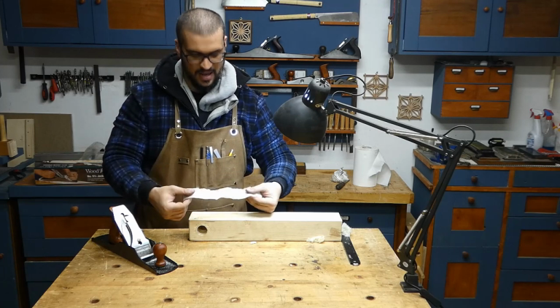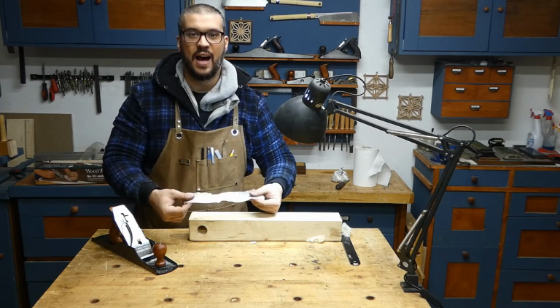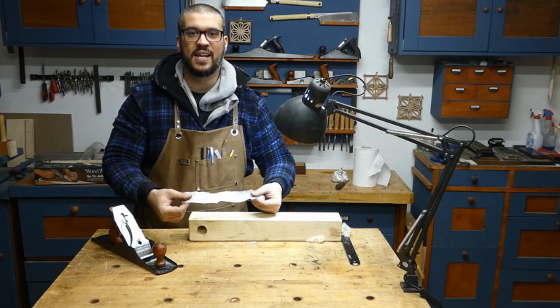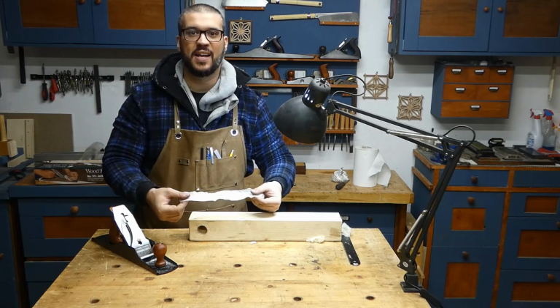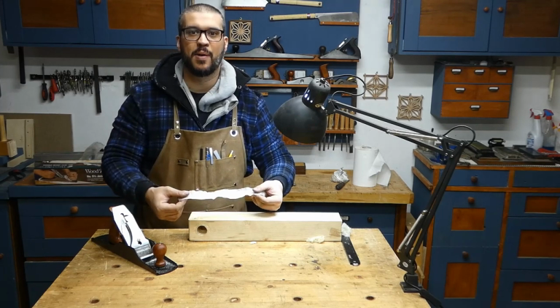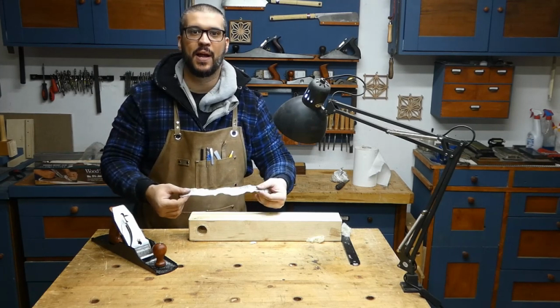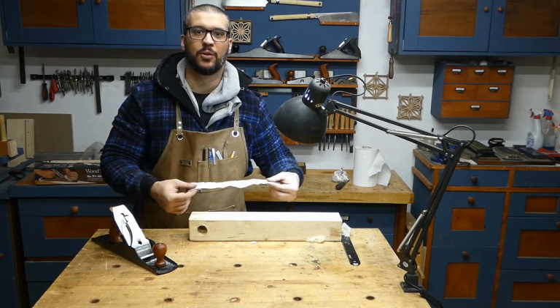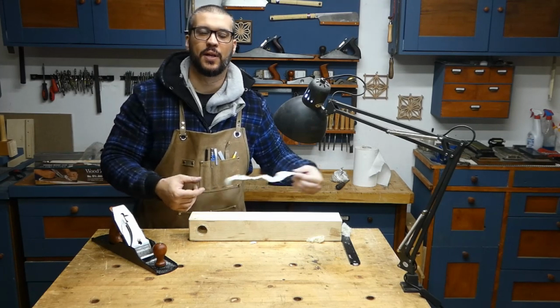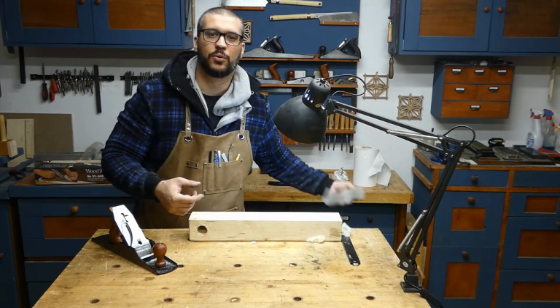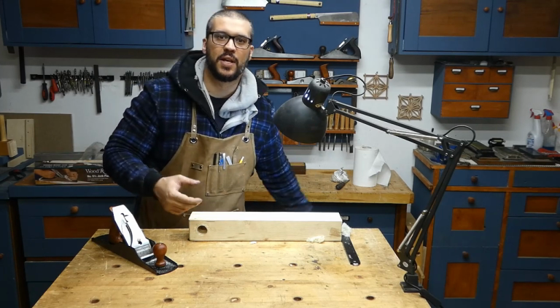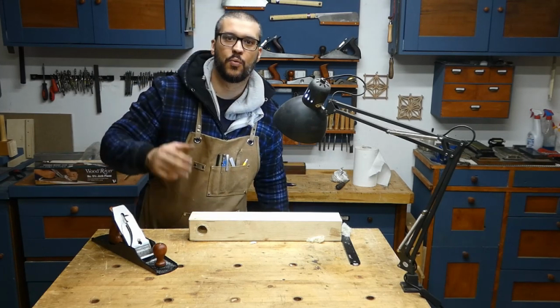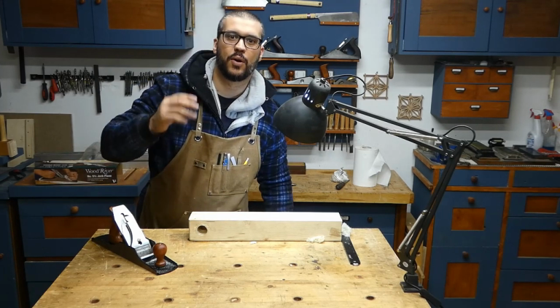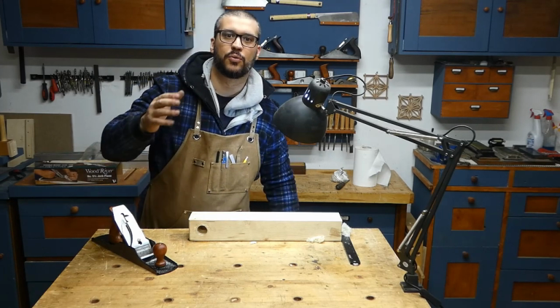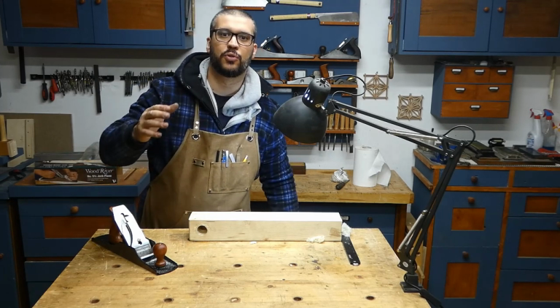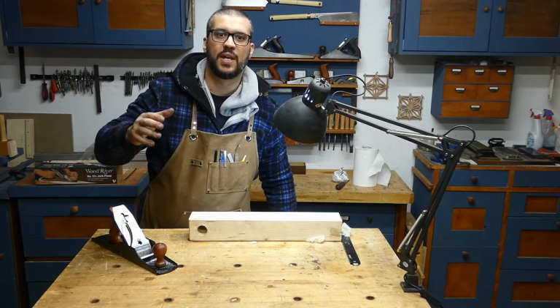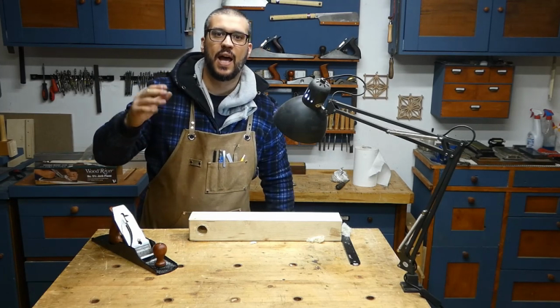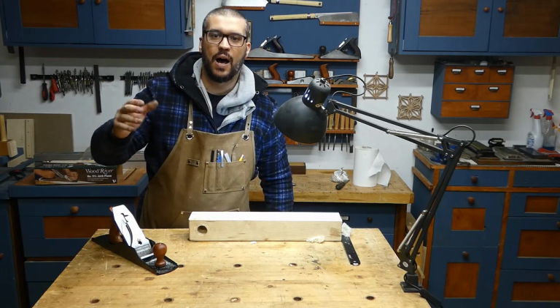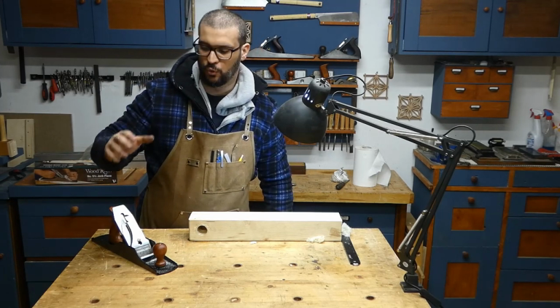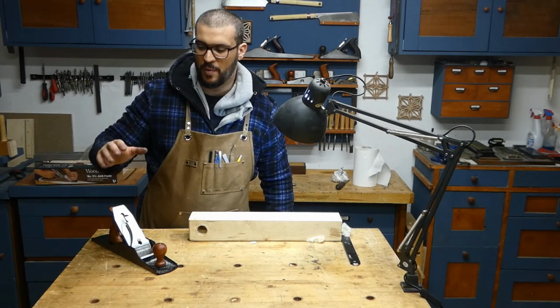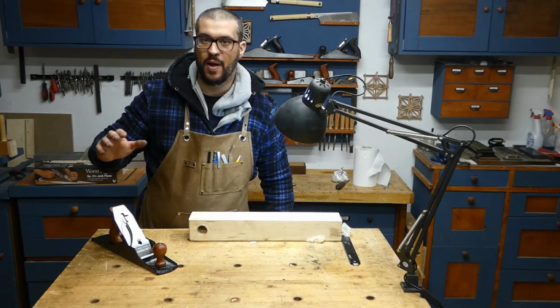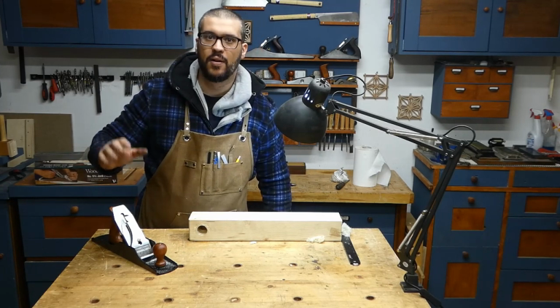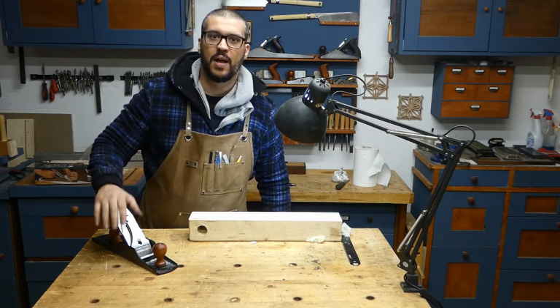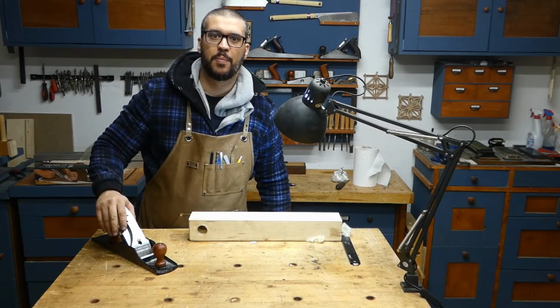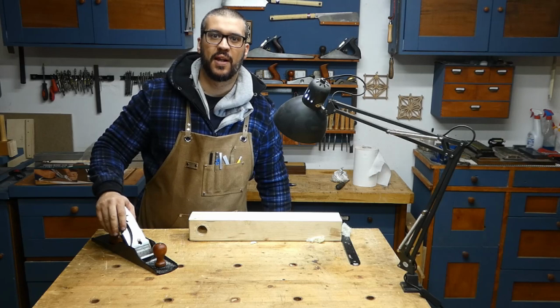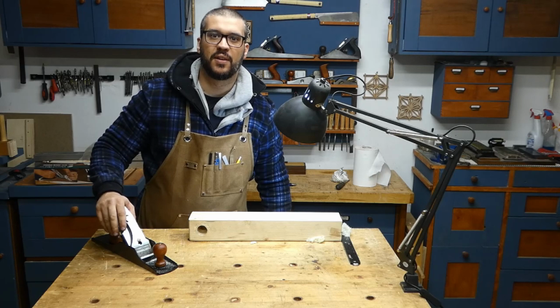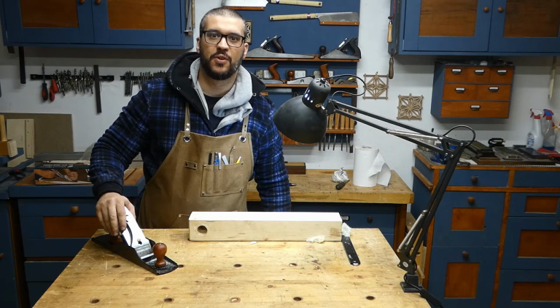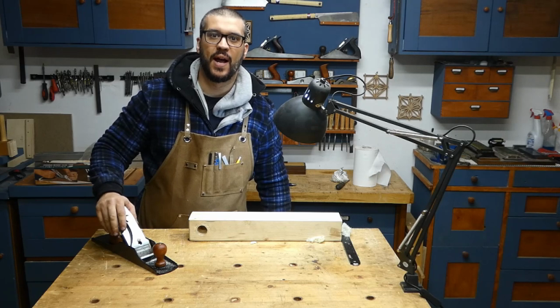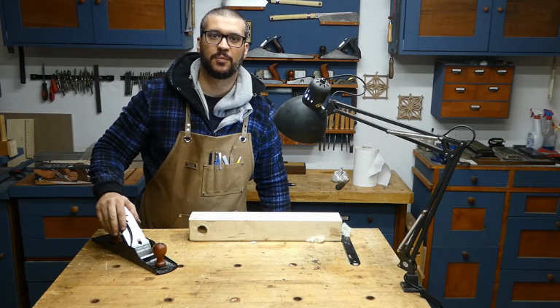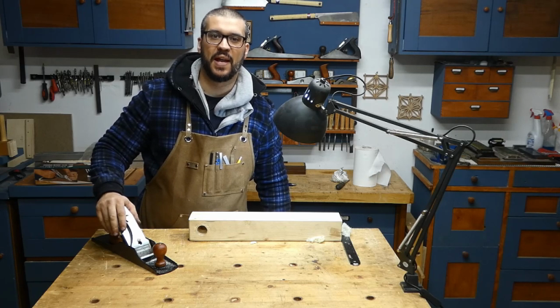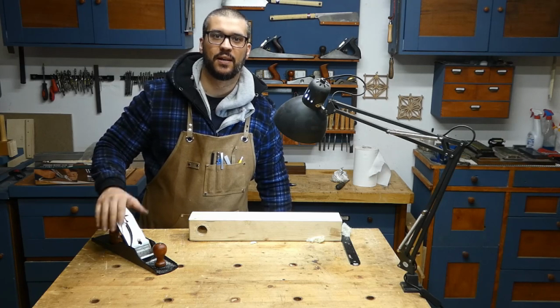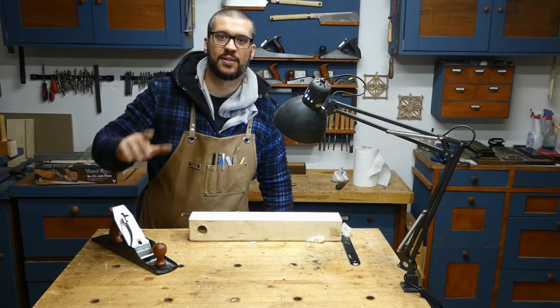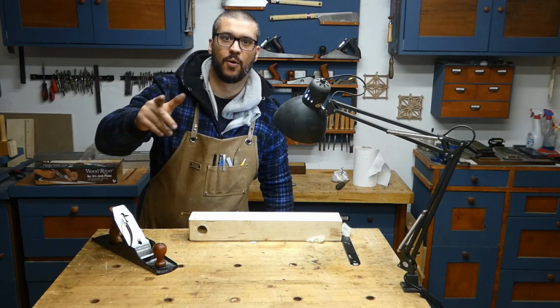Hi, I am Alberto and today we are going to see how to prepare a brand new hand plane. Let's go!